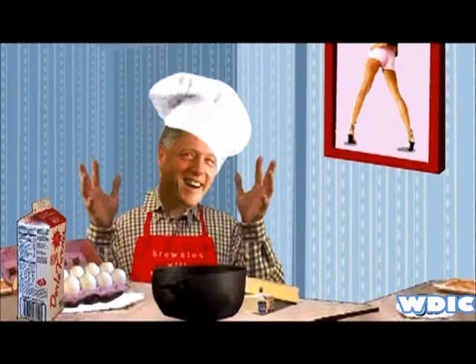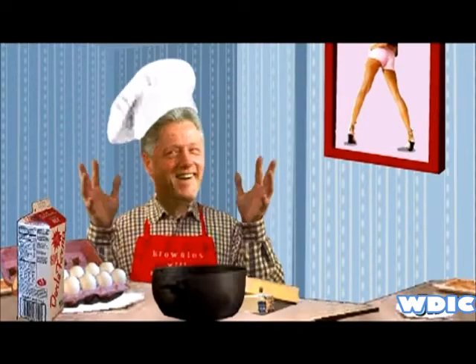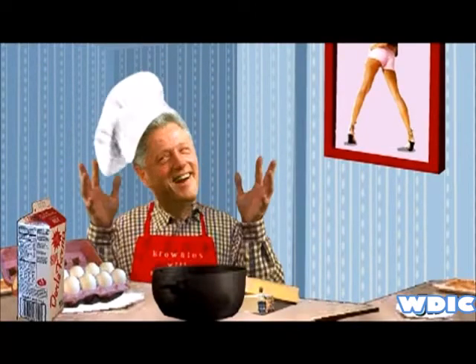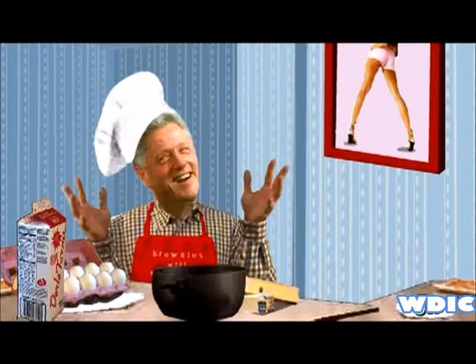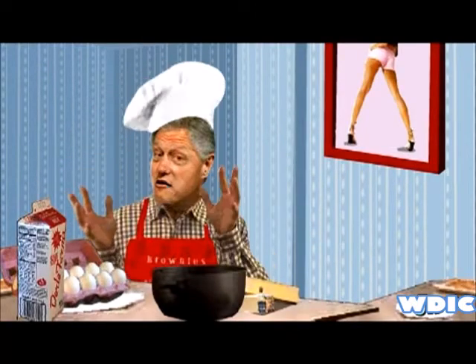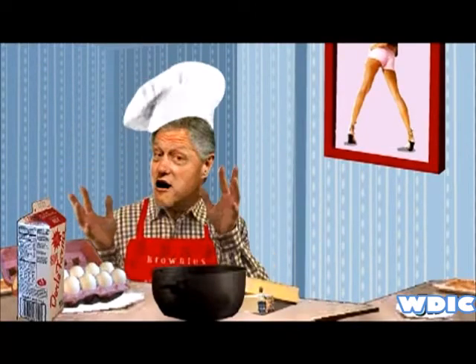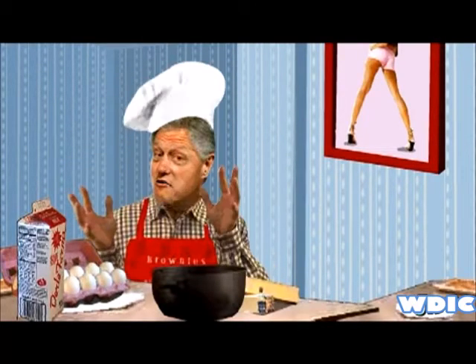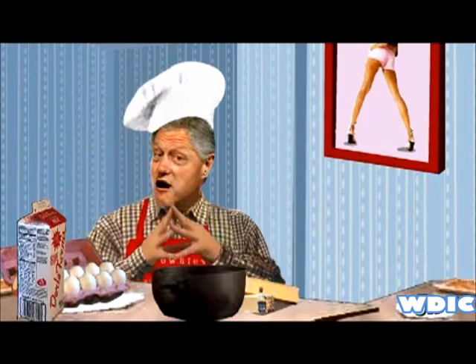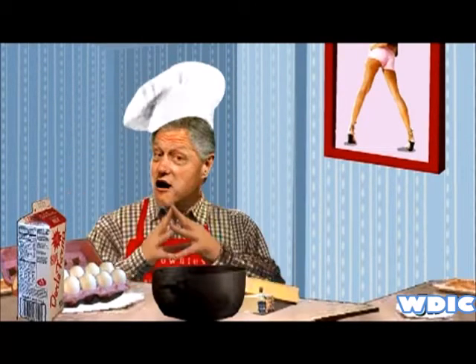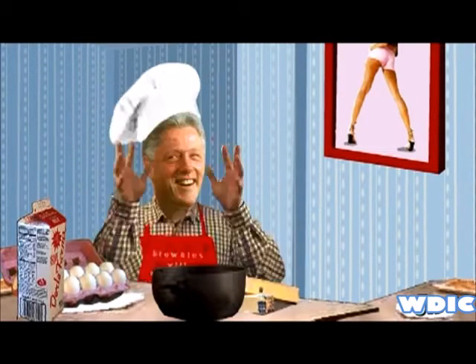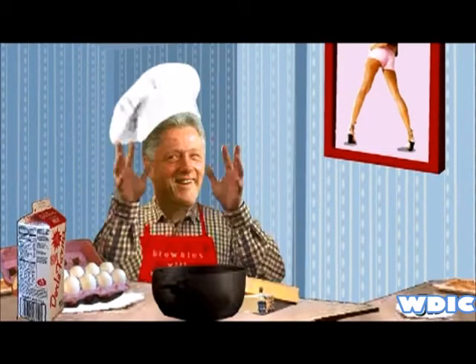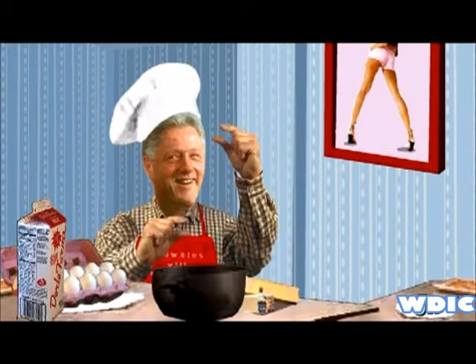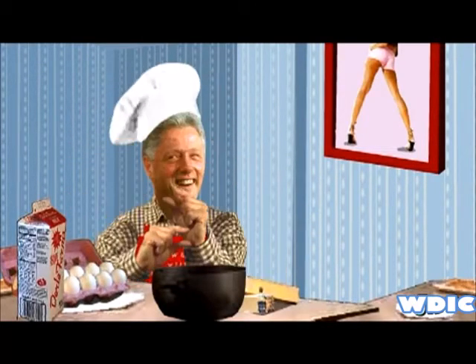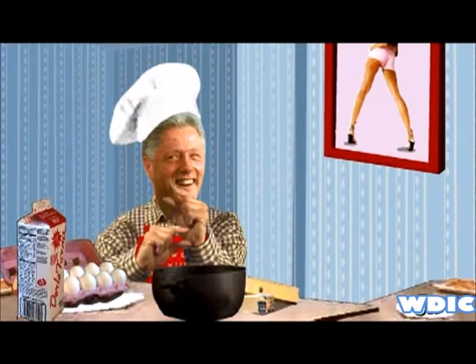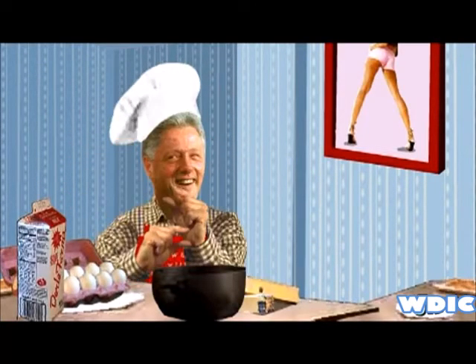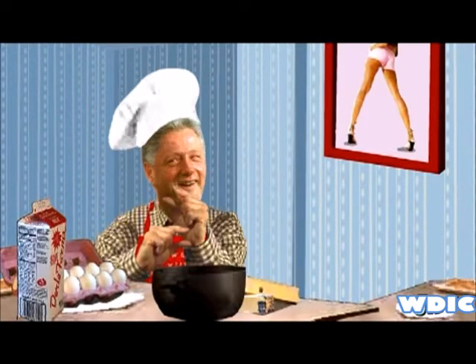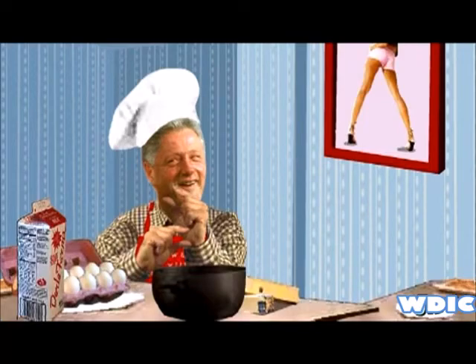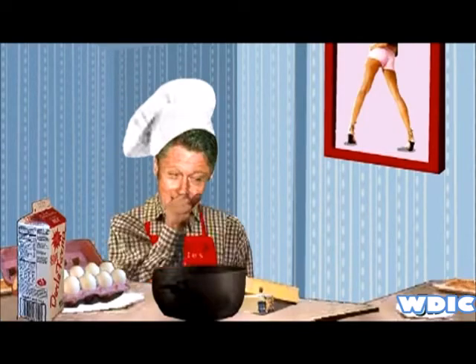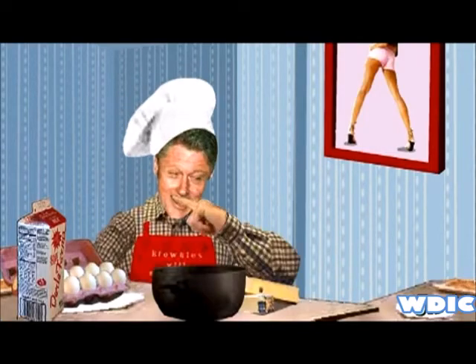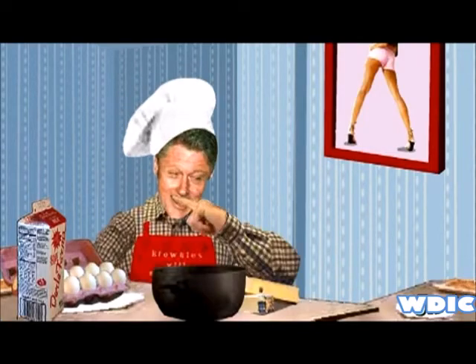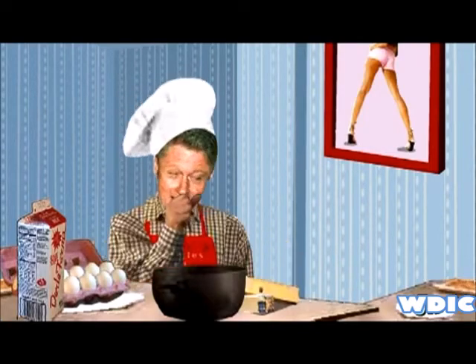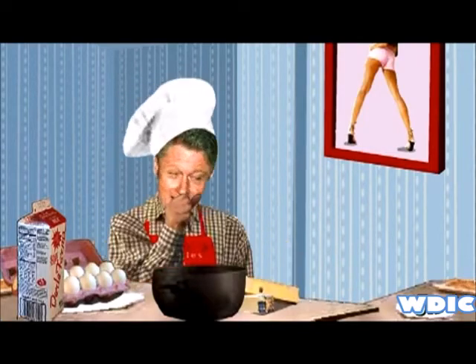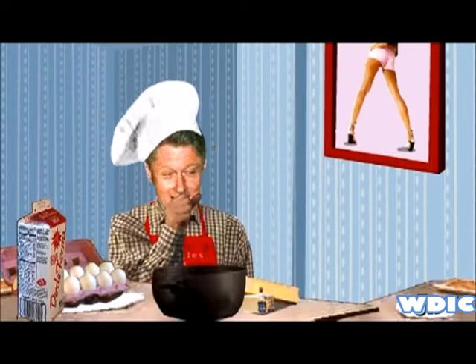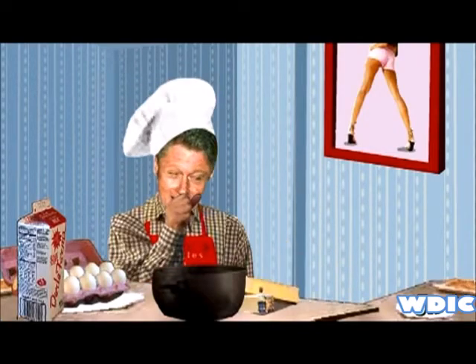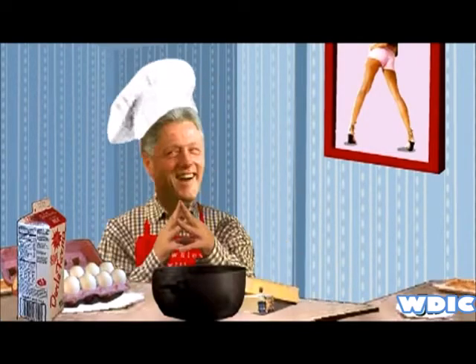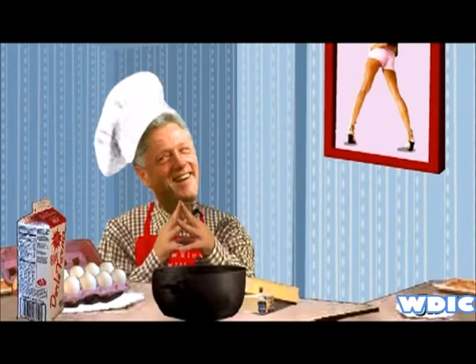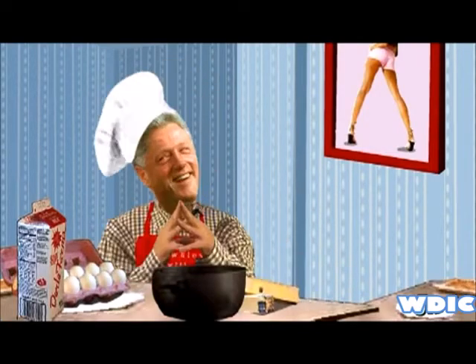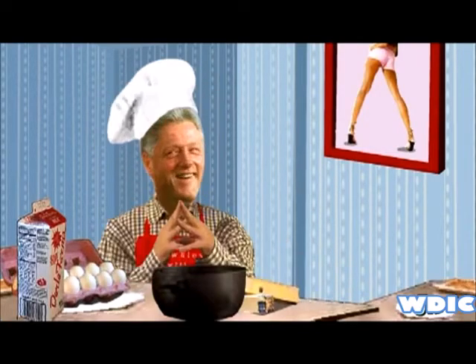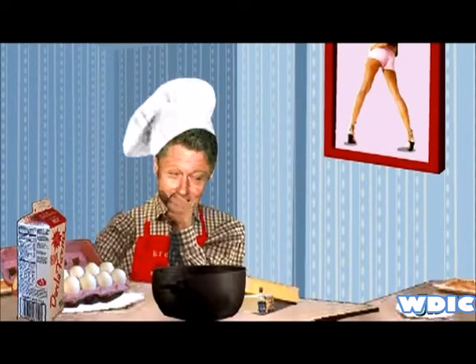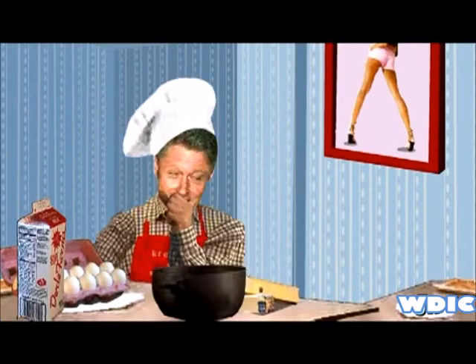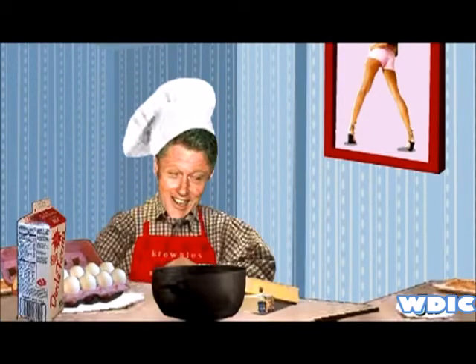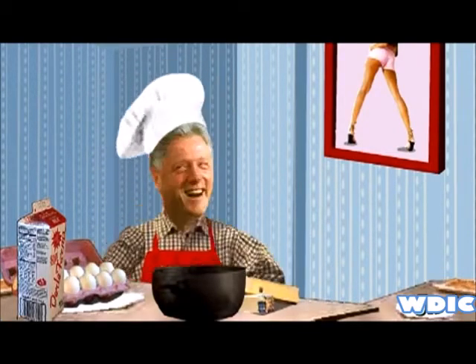Hi there America! Today I've come down to give y'all a nice little recipe for brownies.